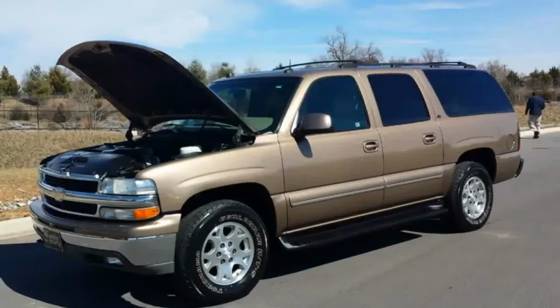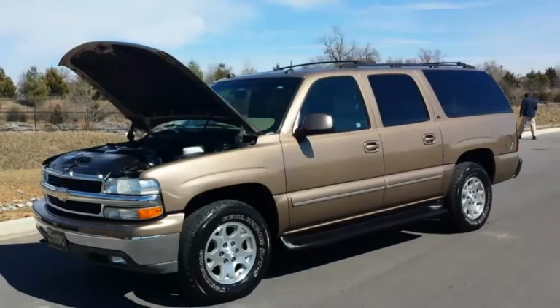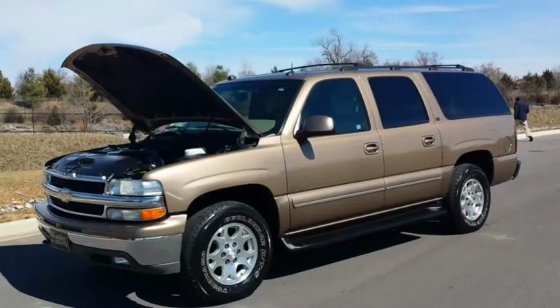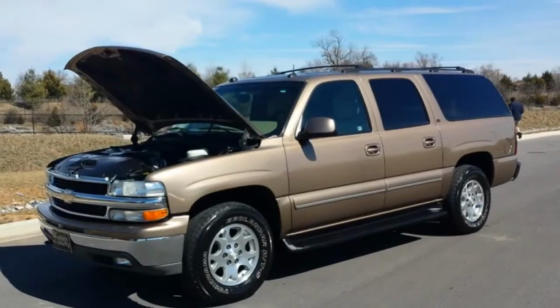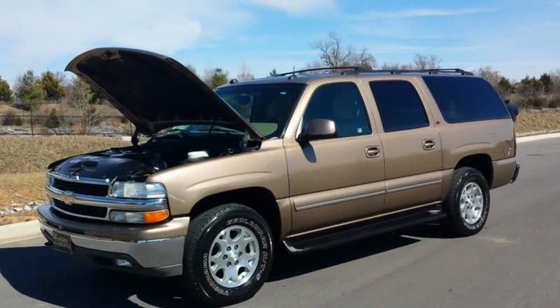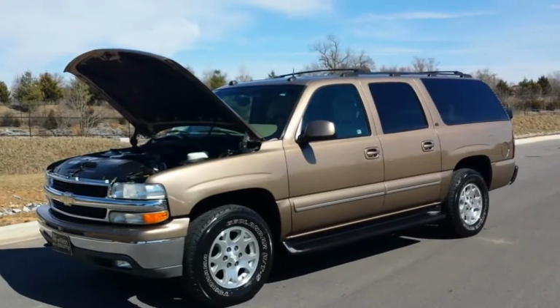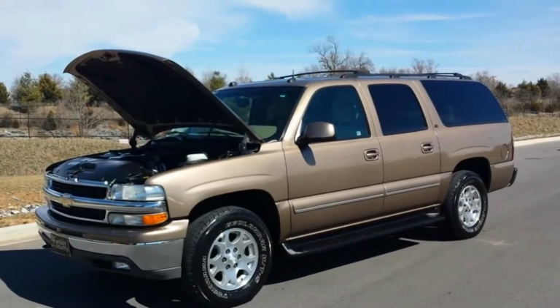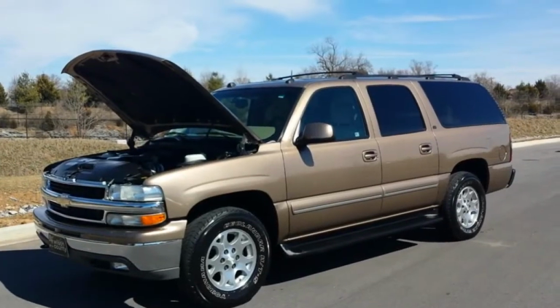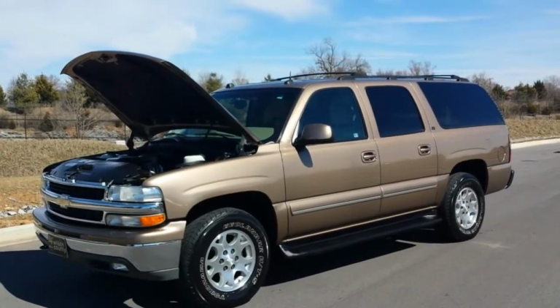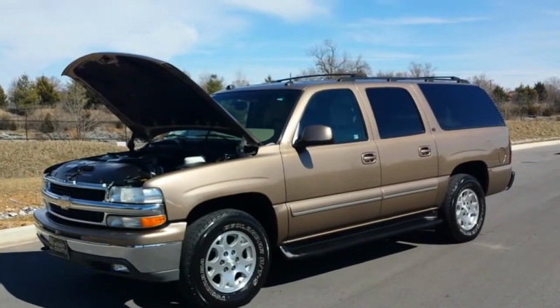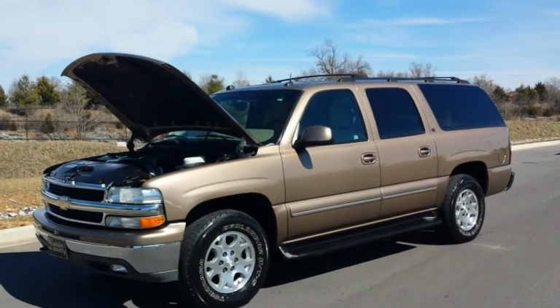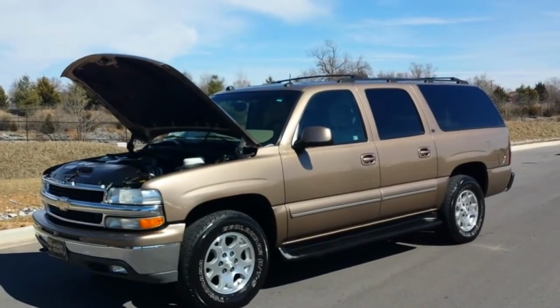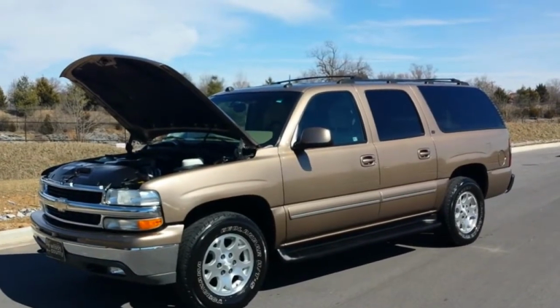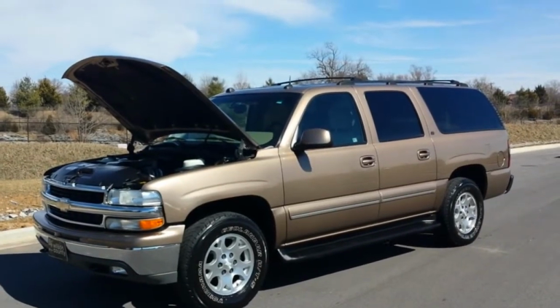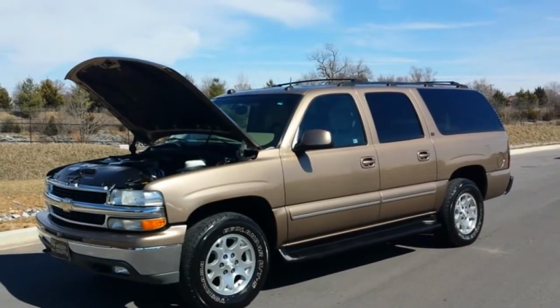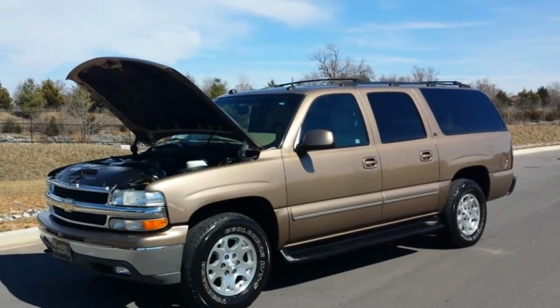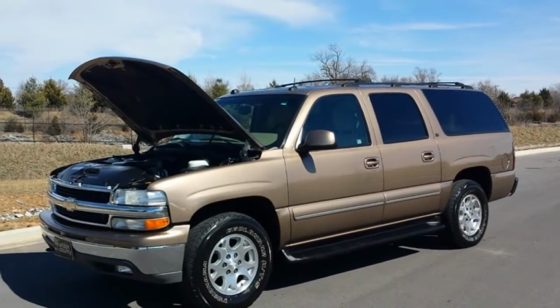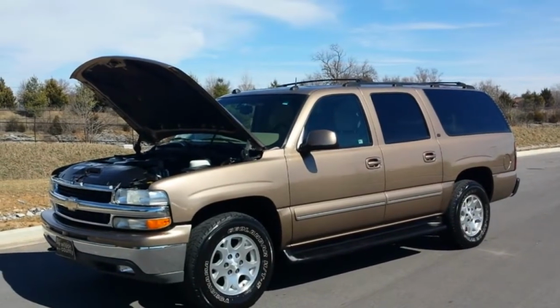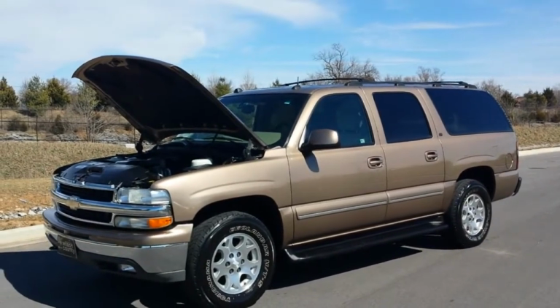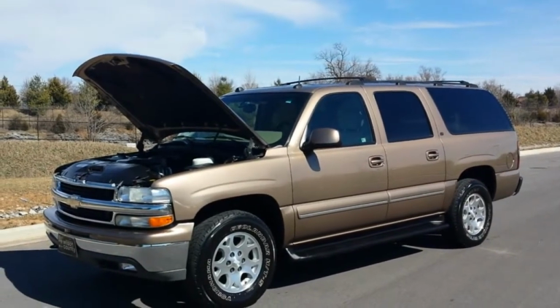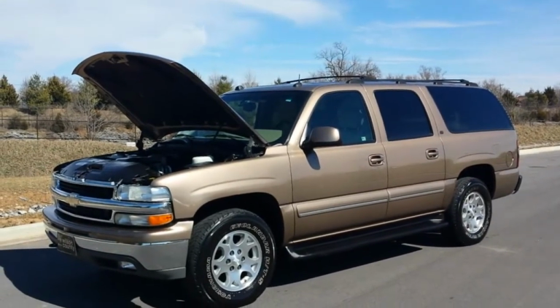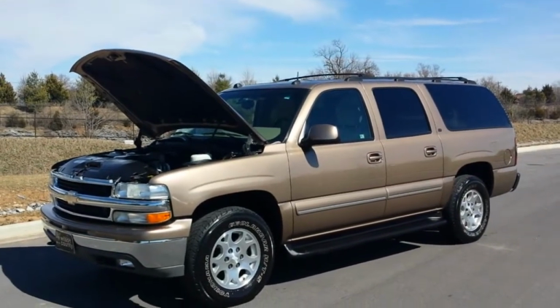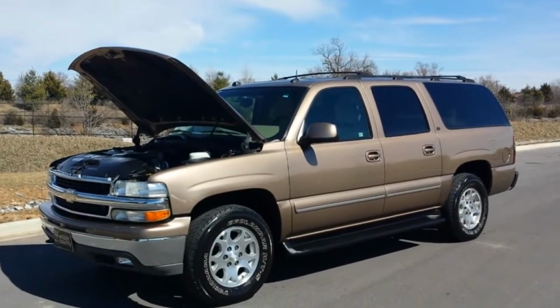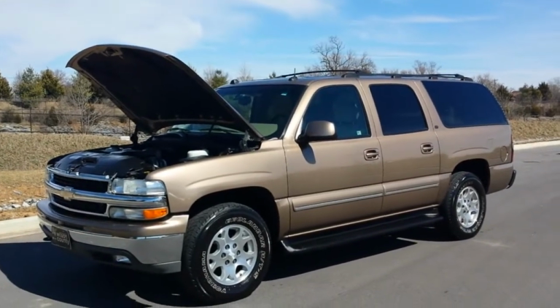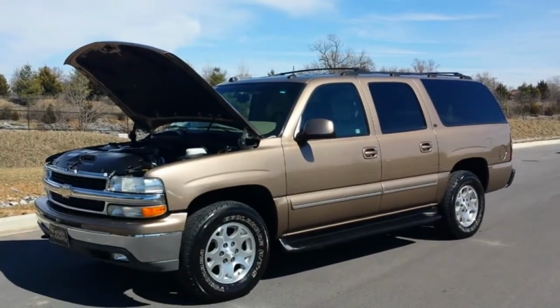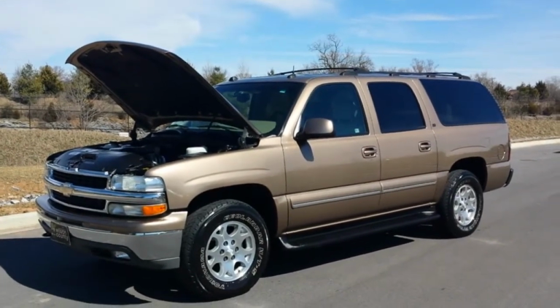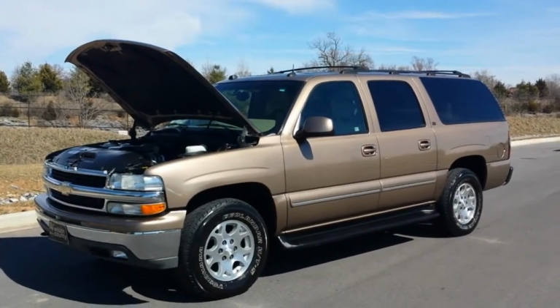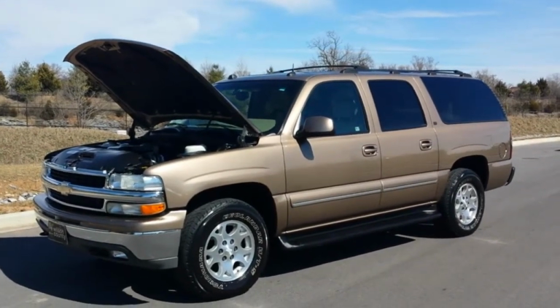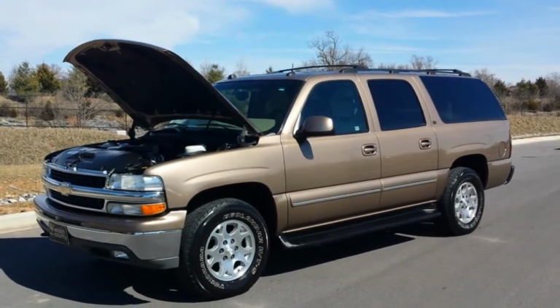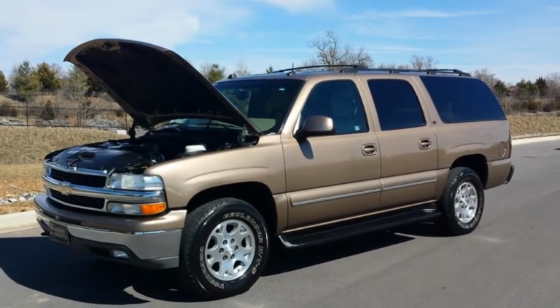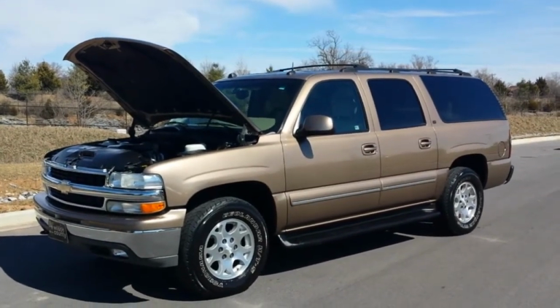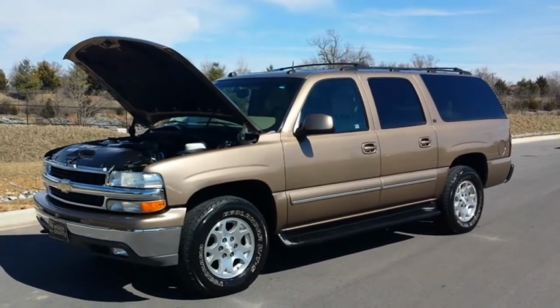Hello everybody, welcome to Wilson County Motors. It's Brian Grizz and we just got in this two-owner vehicle.